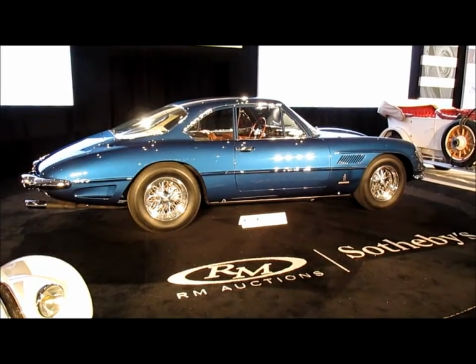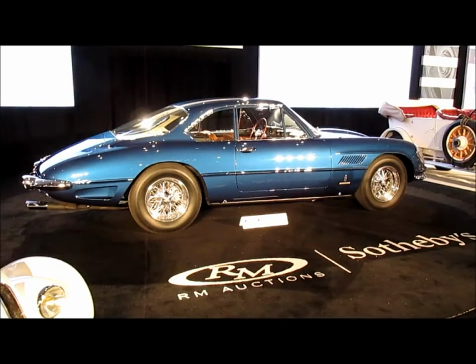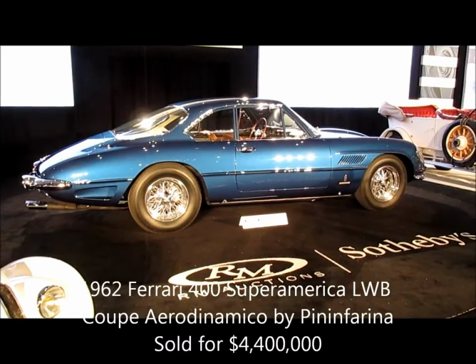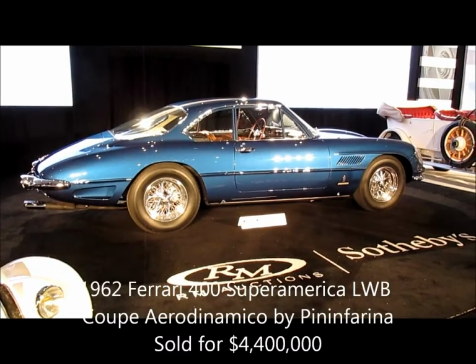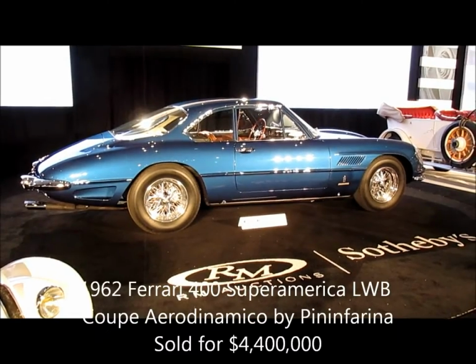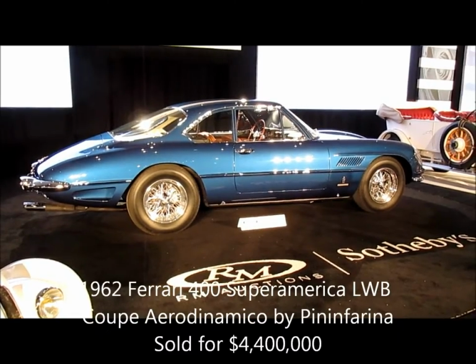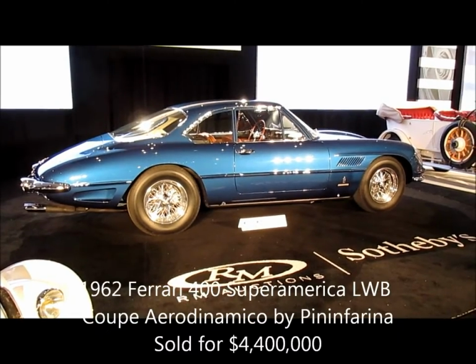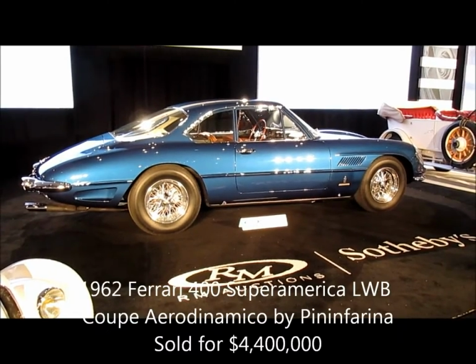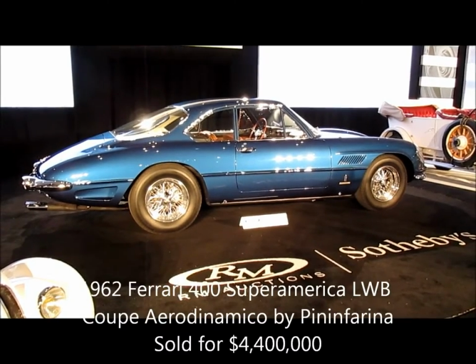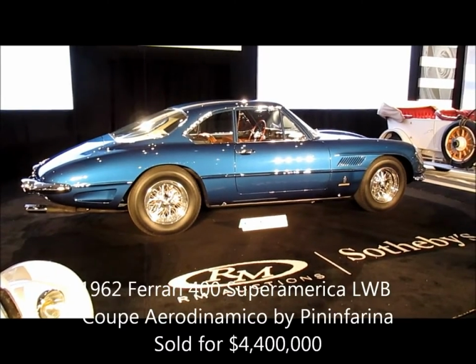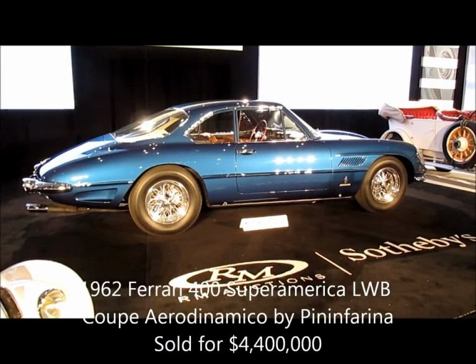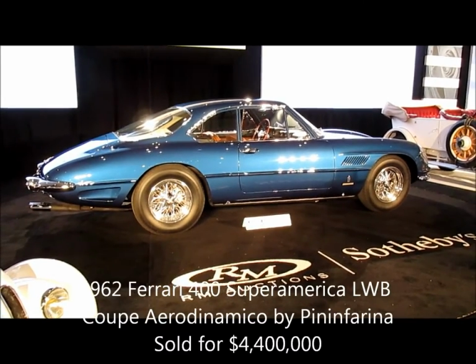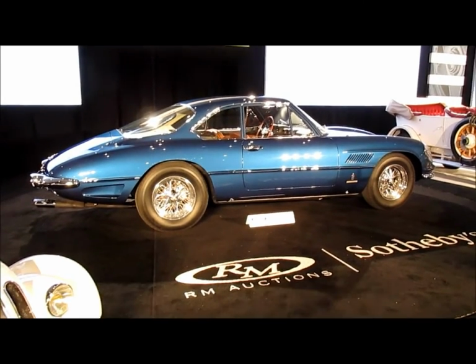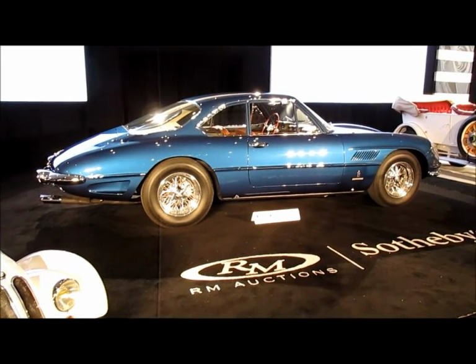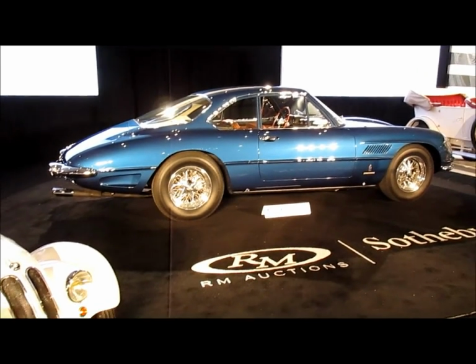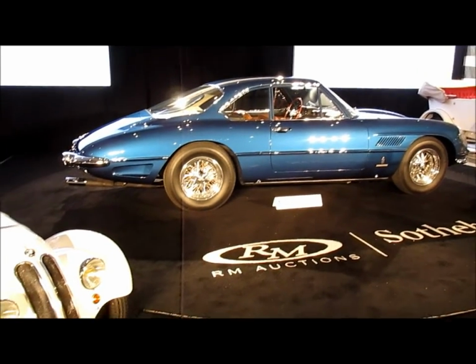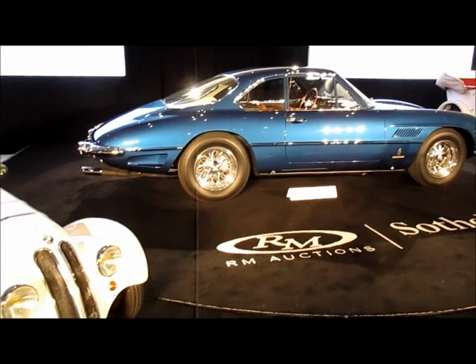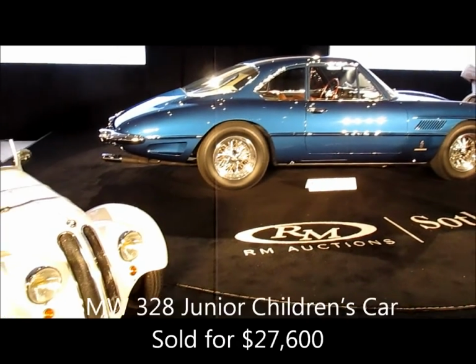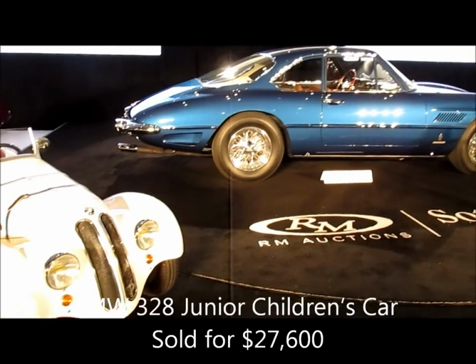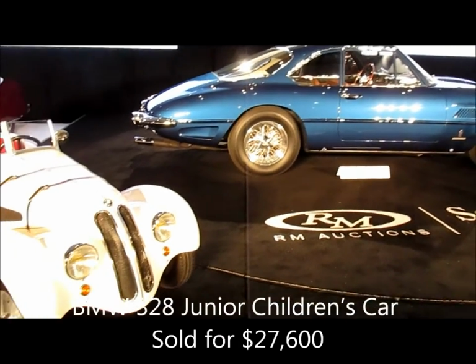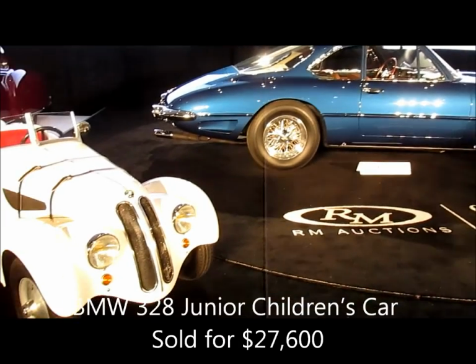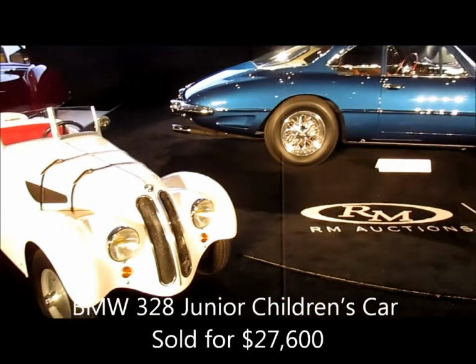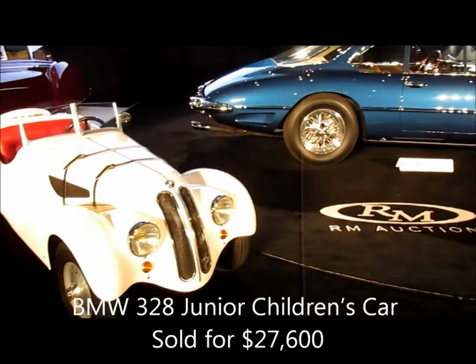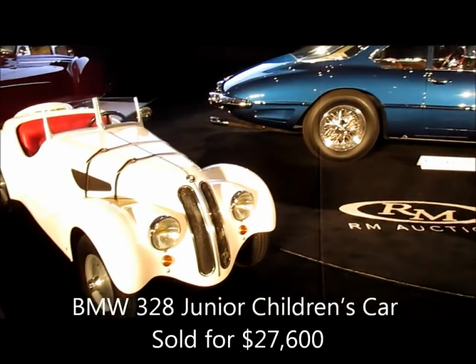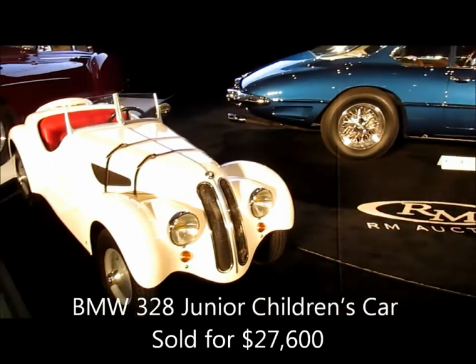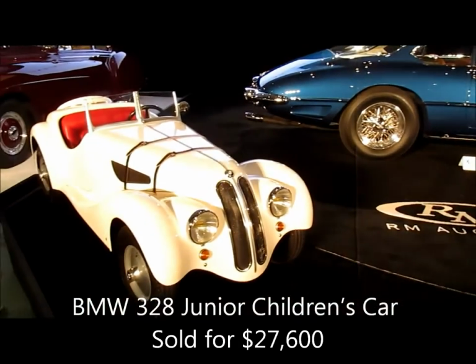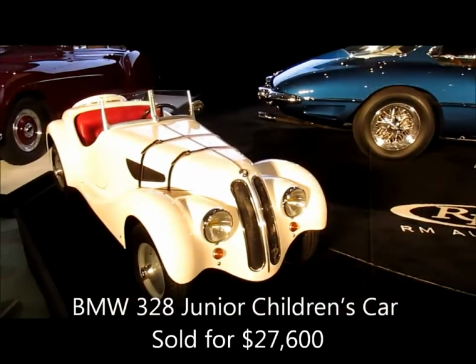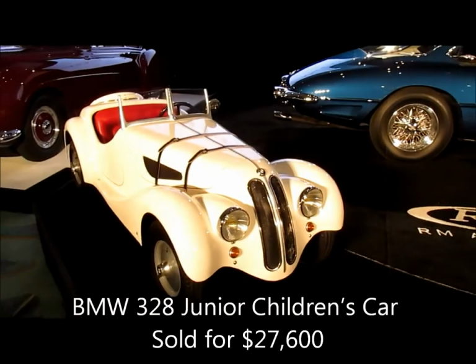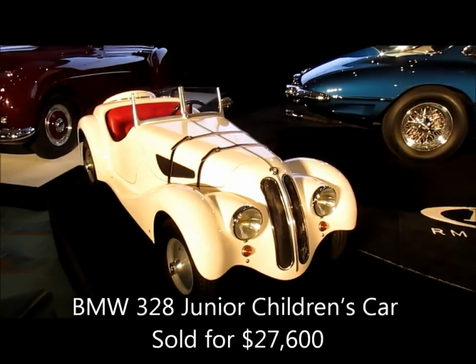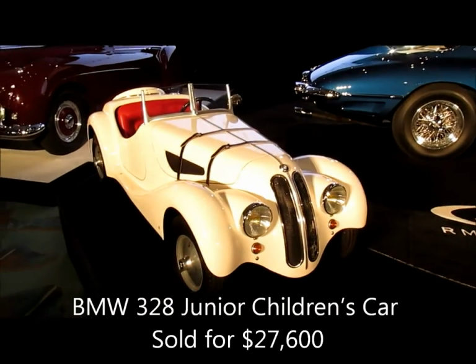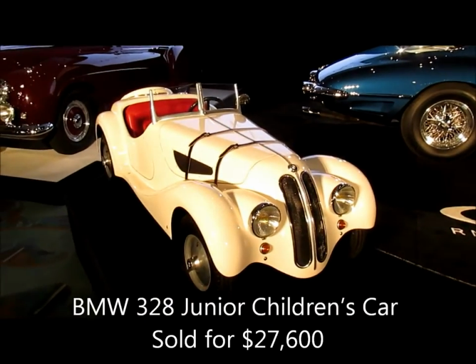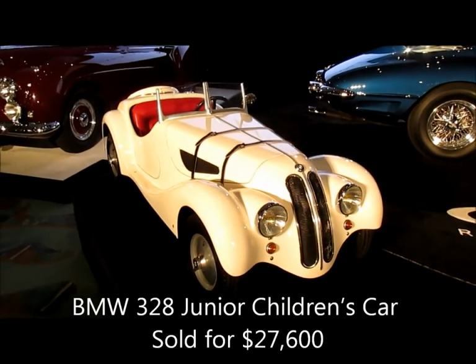Big and little exist here. That's a Ferrari Super America, and that's a BMW 328 Kitty car.